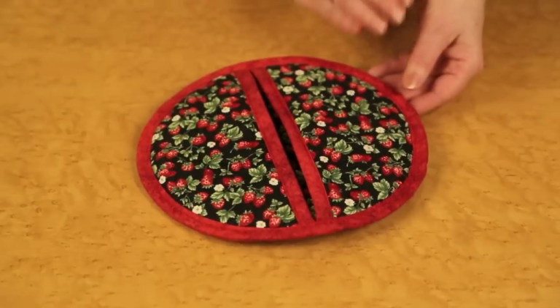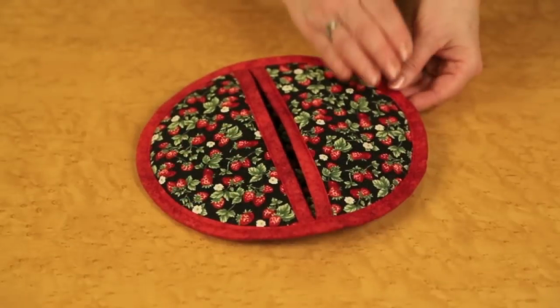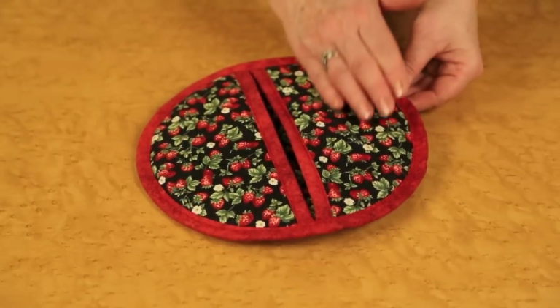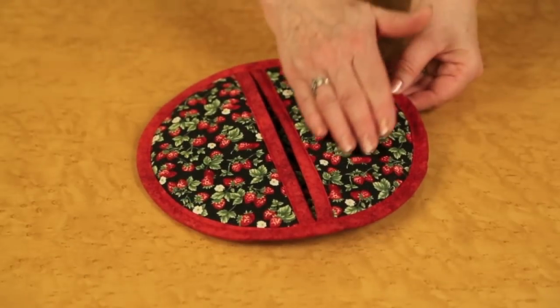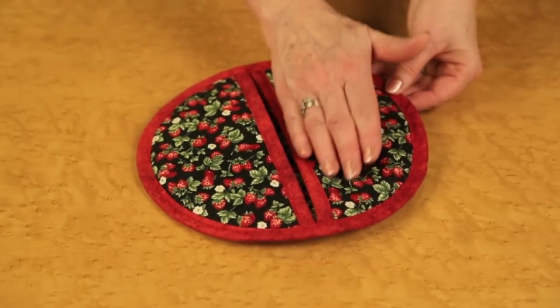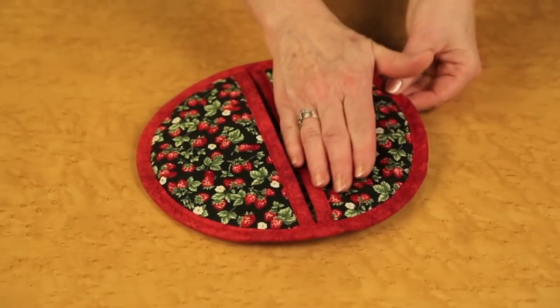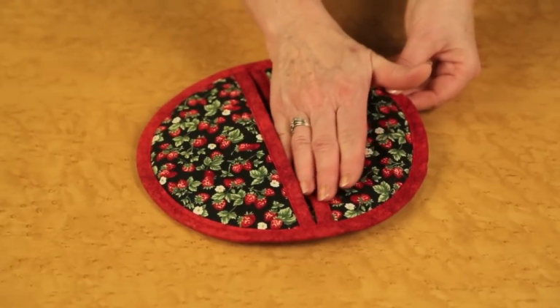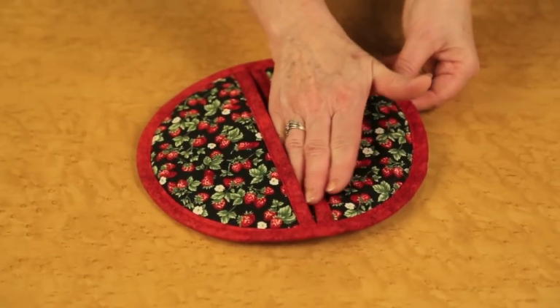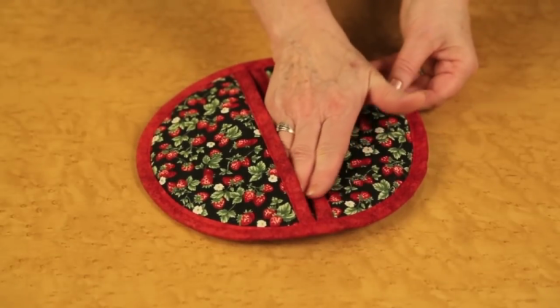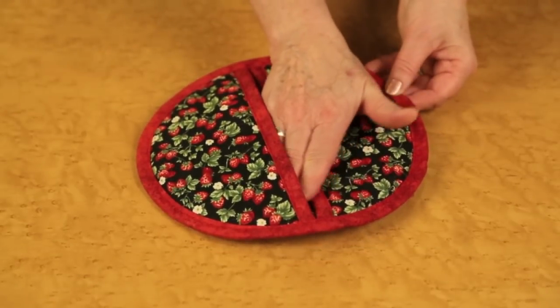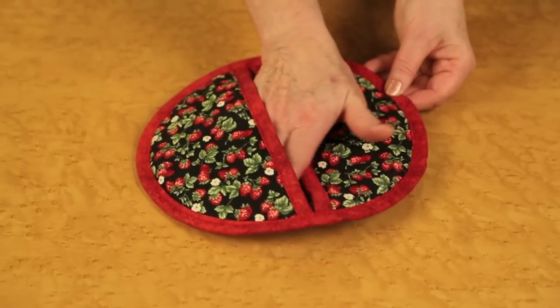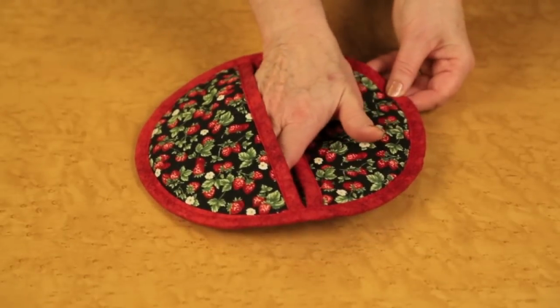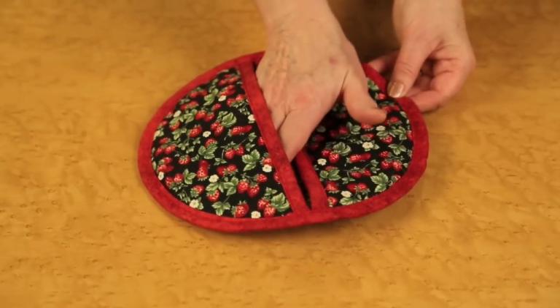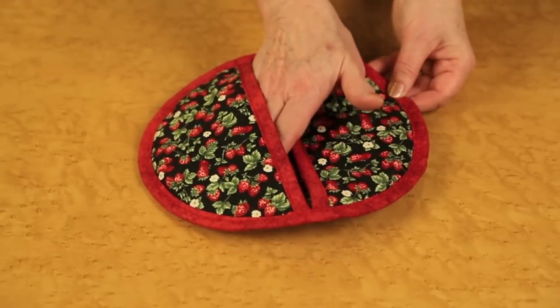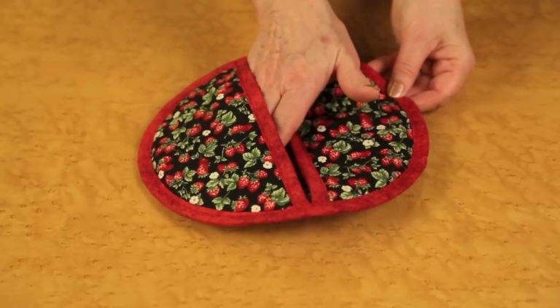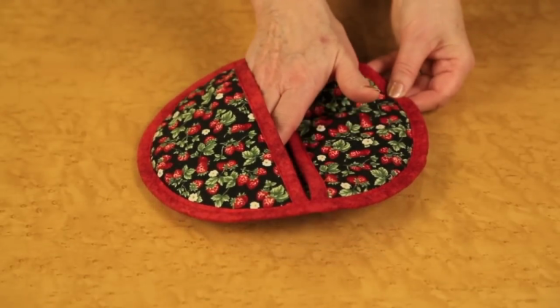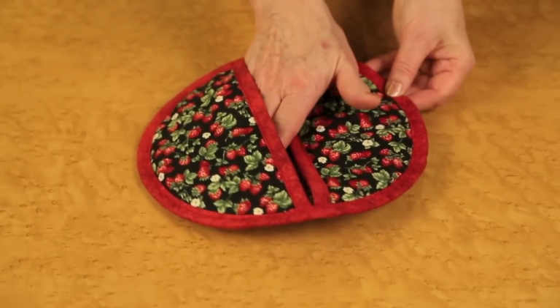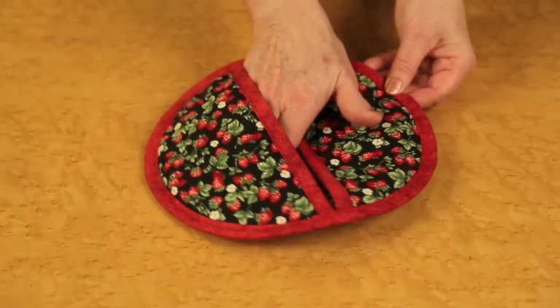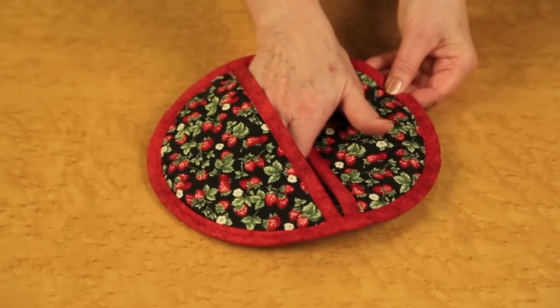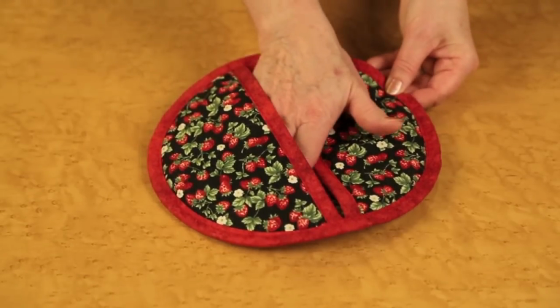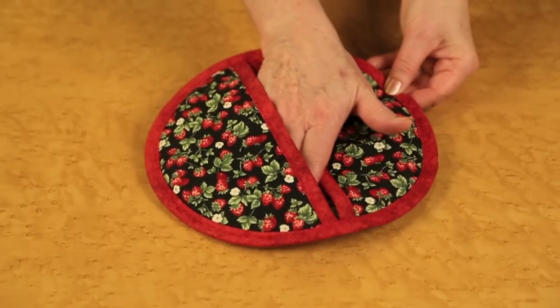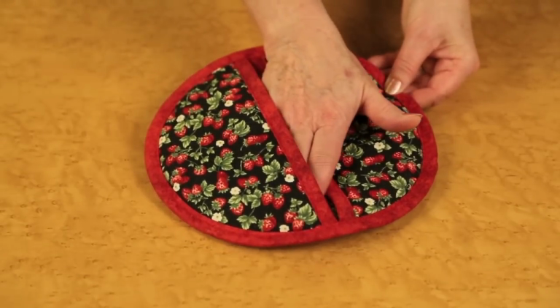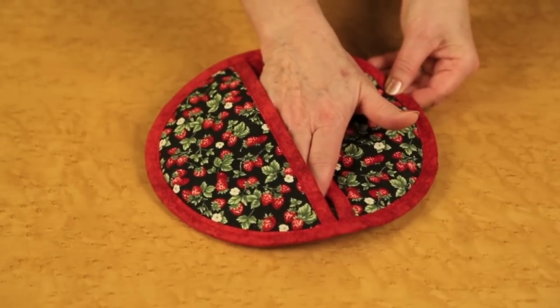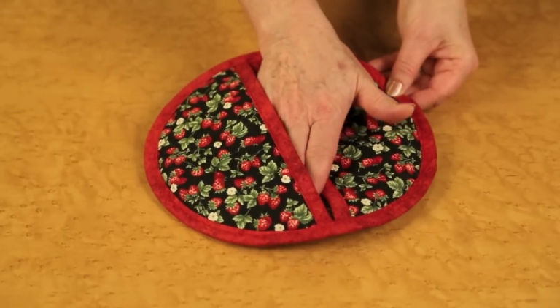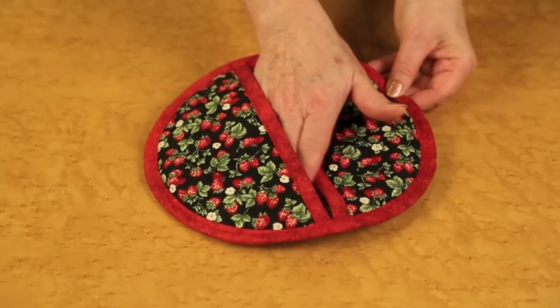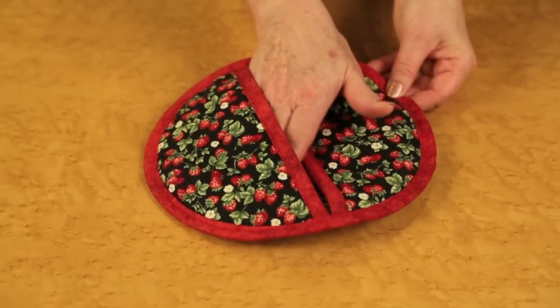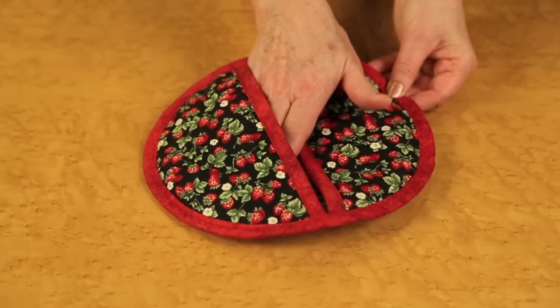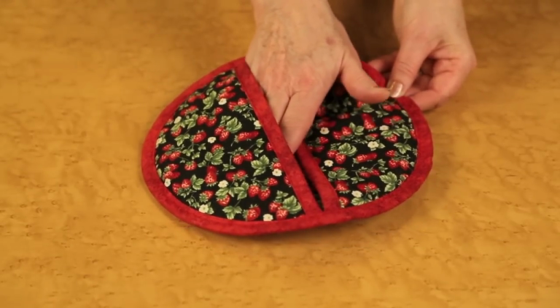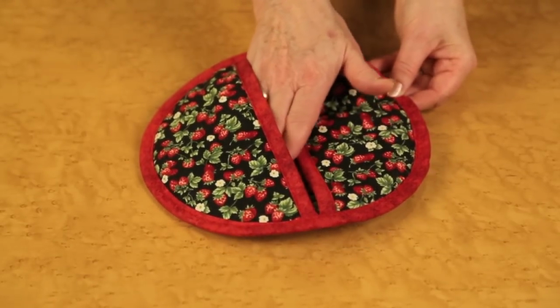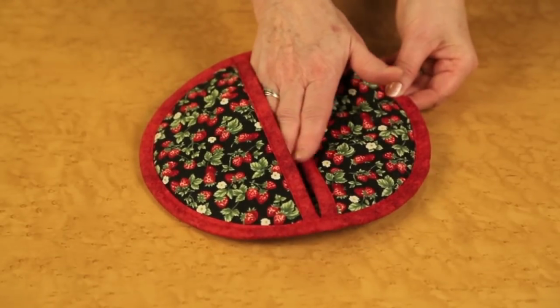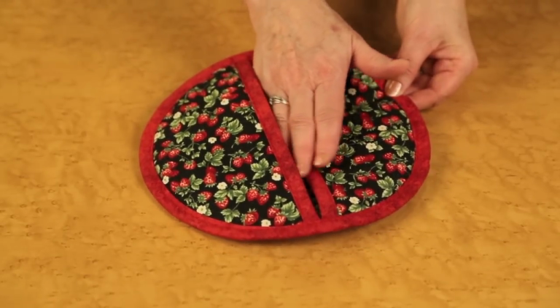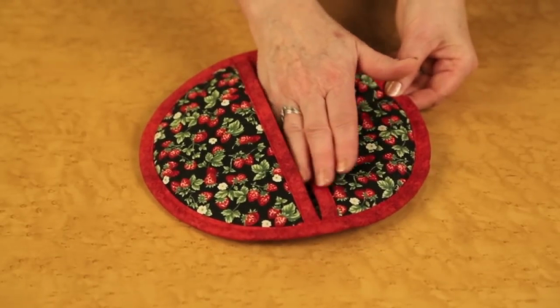Enjoy making the 60-minute pocket potholder that has finger pockets for added protection.